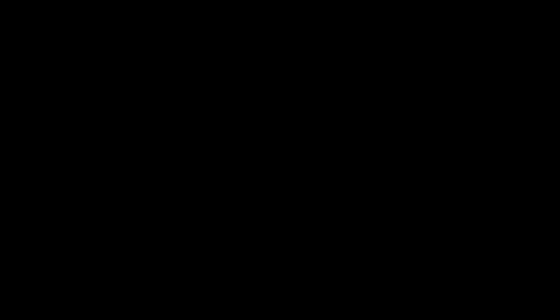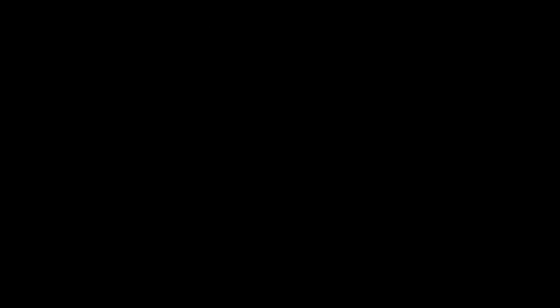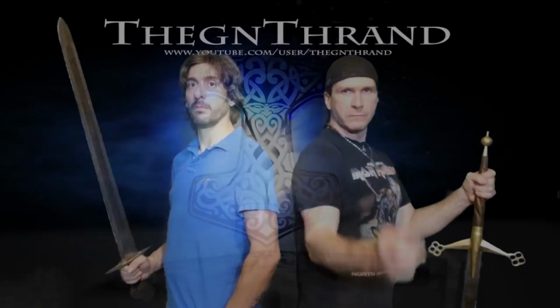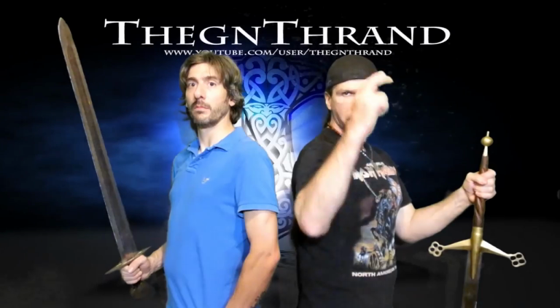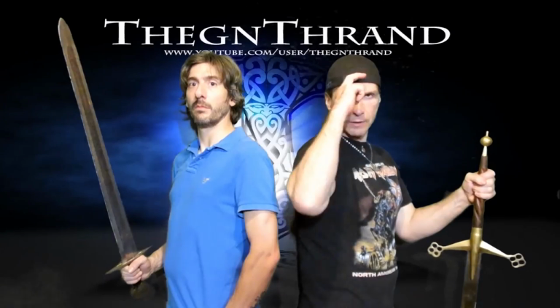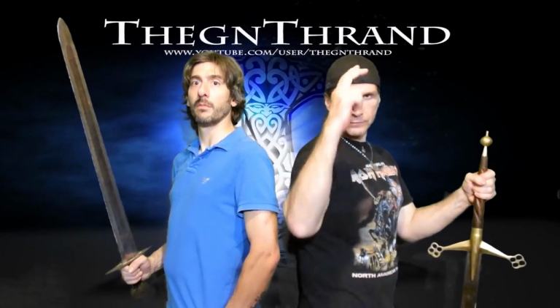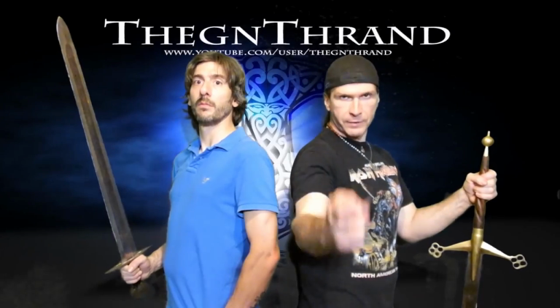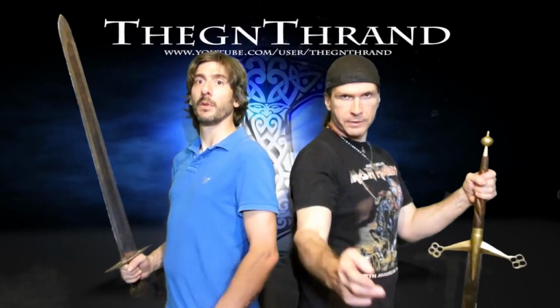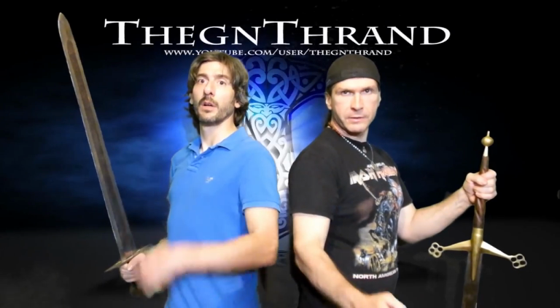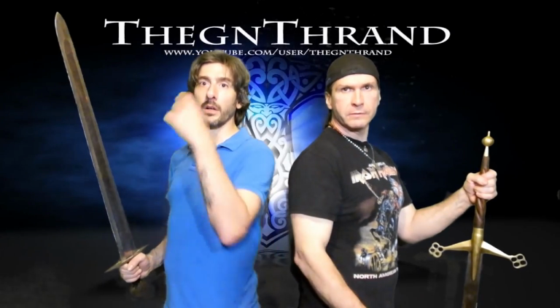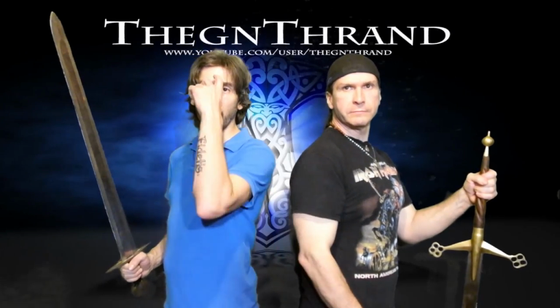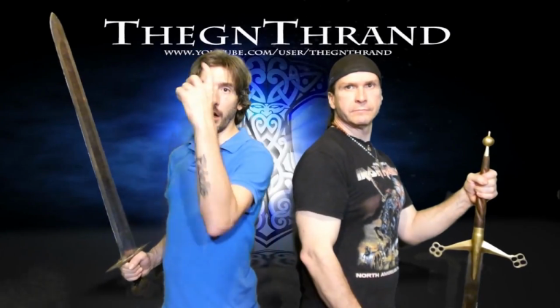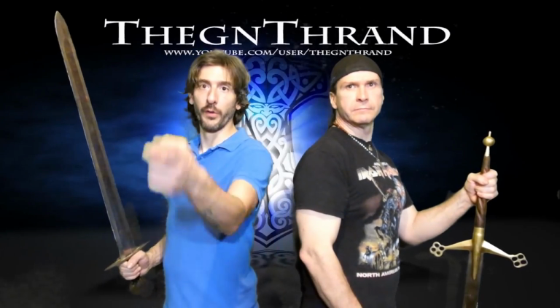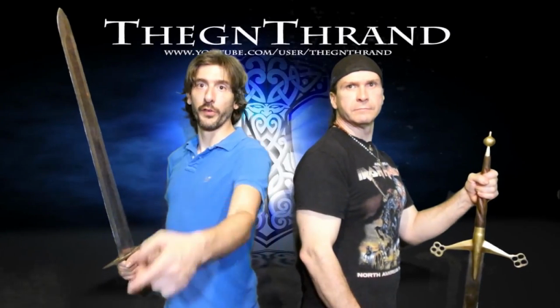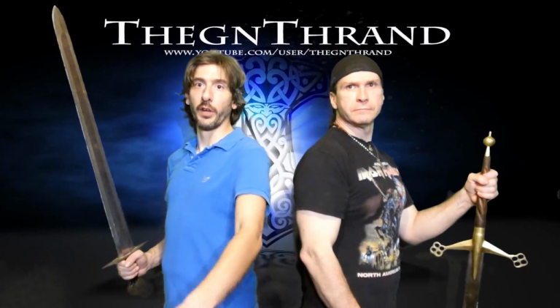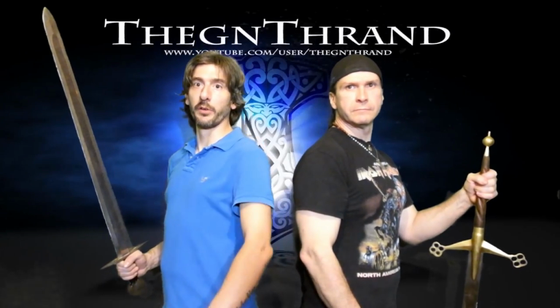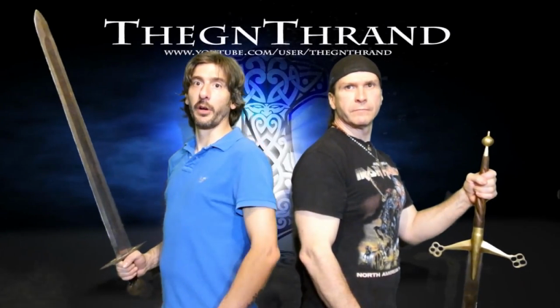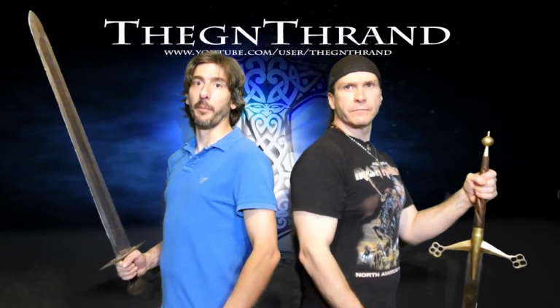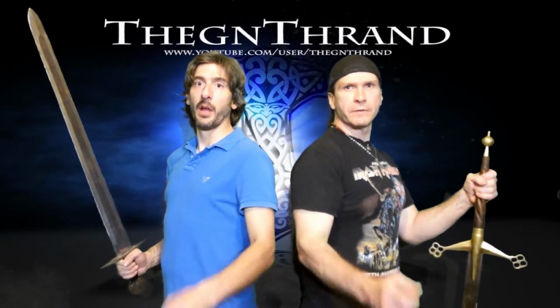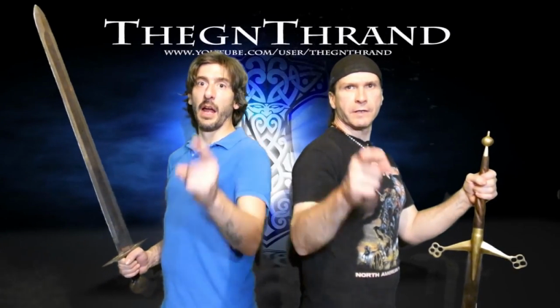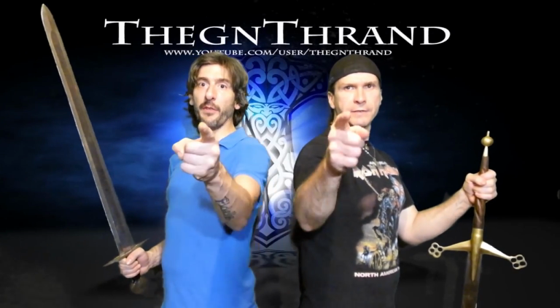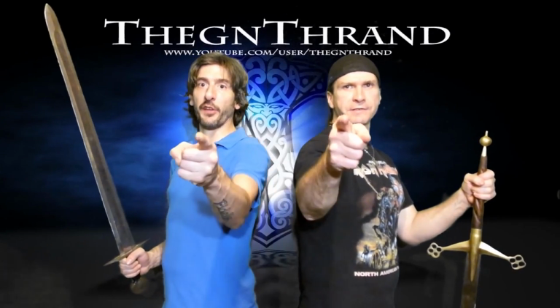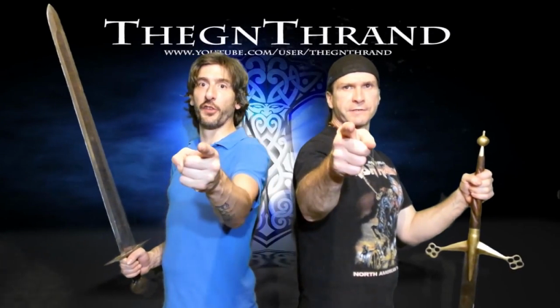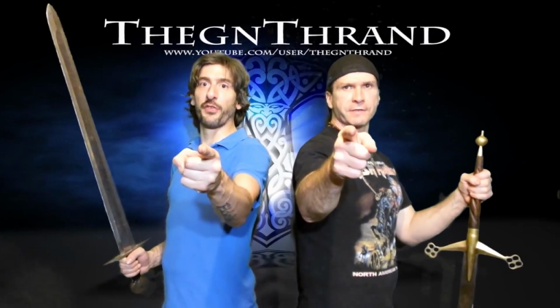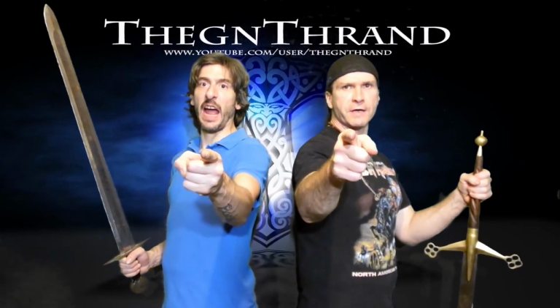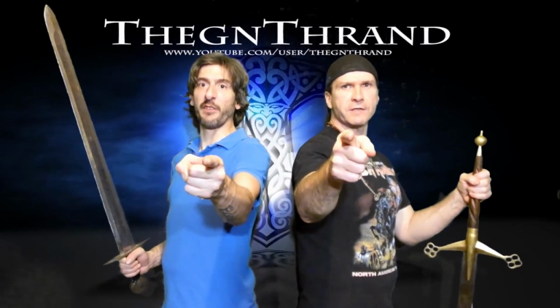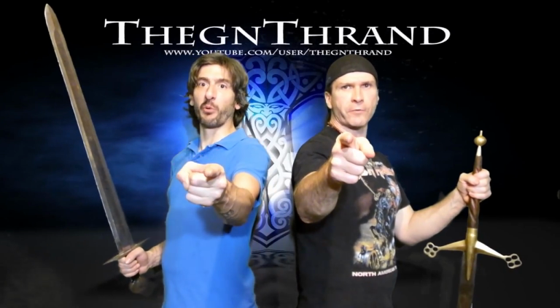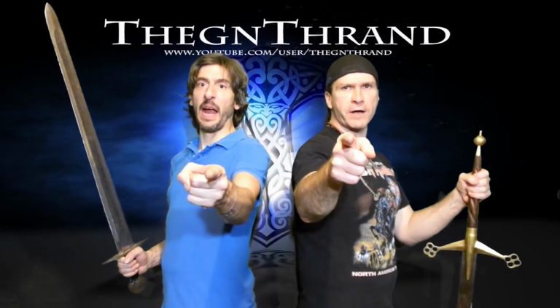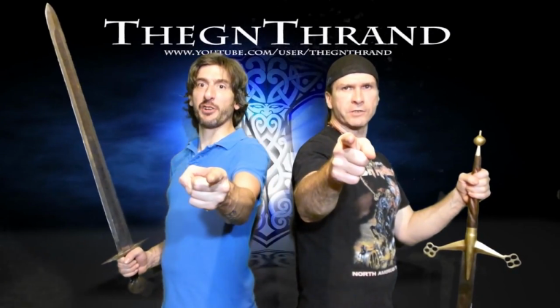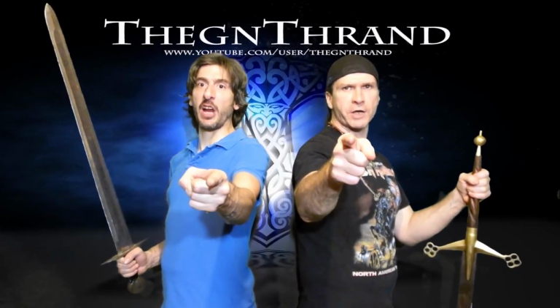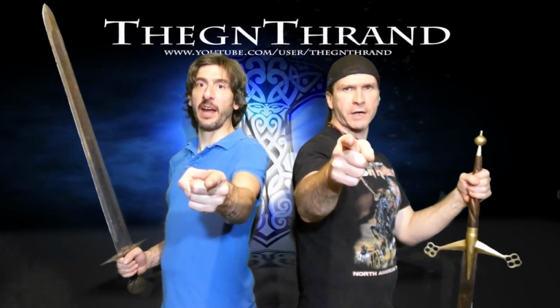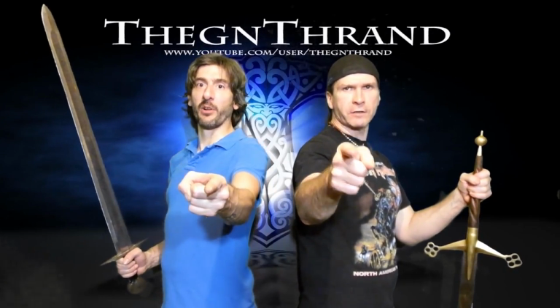Heyo, Thrand here. Heyo, this is Ed Grimm. And this is the Thang Thrand Channel.